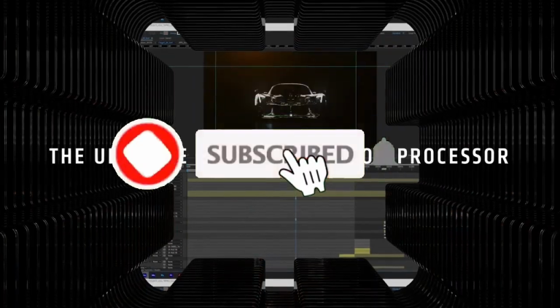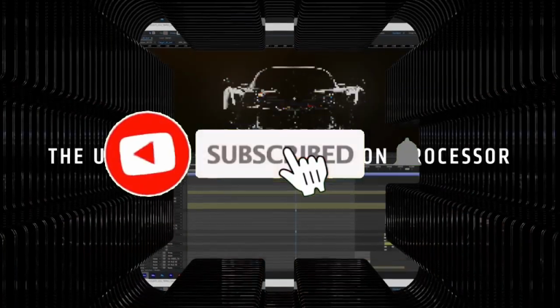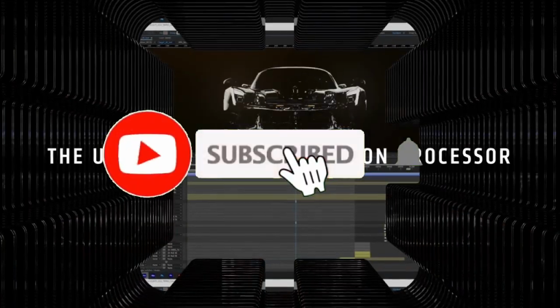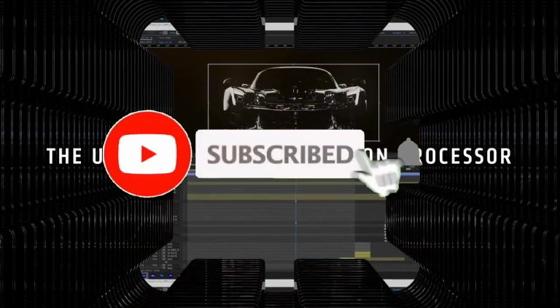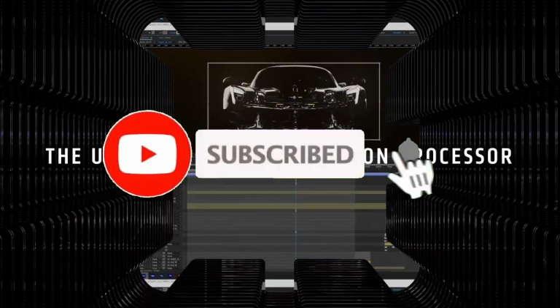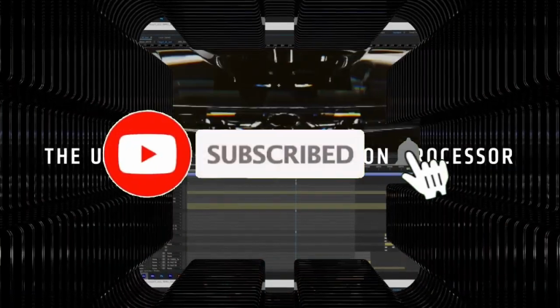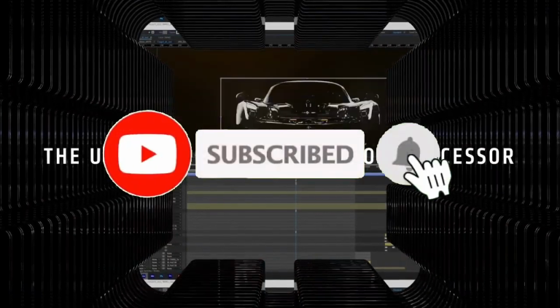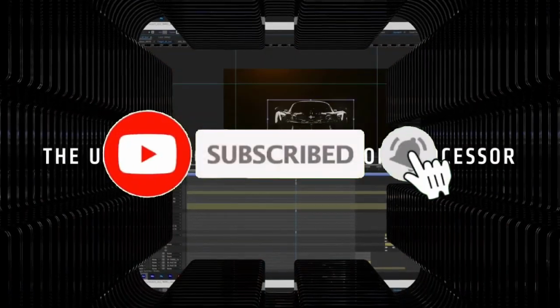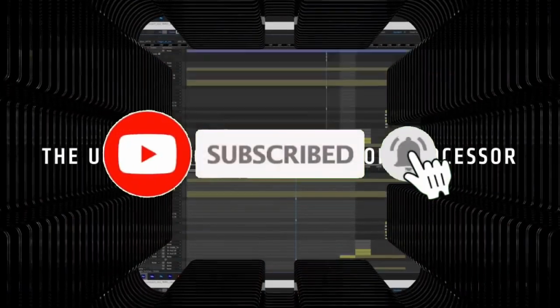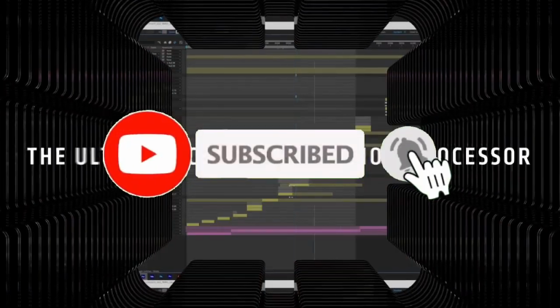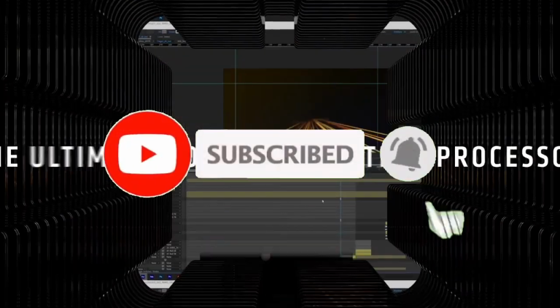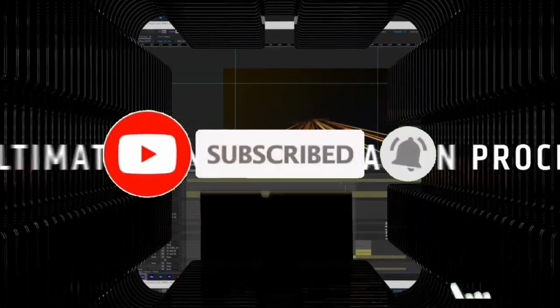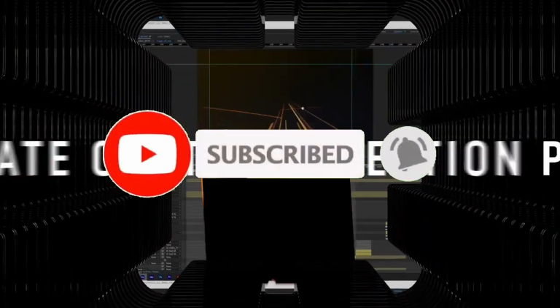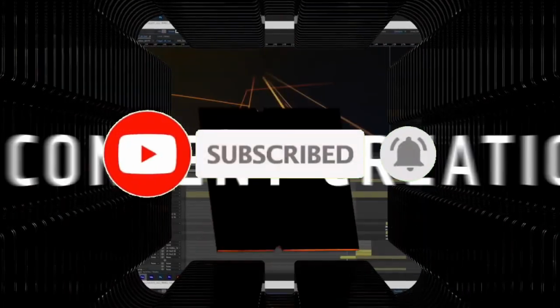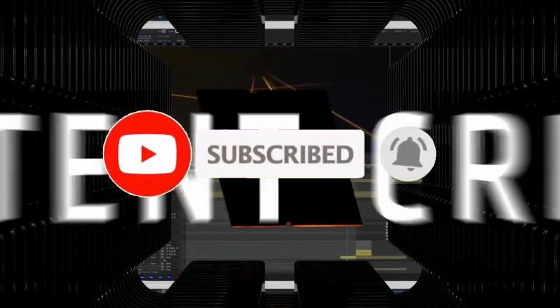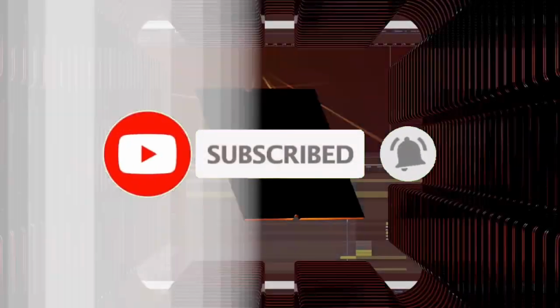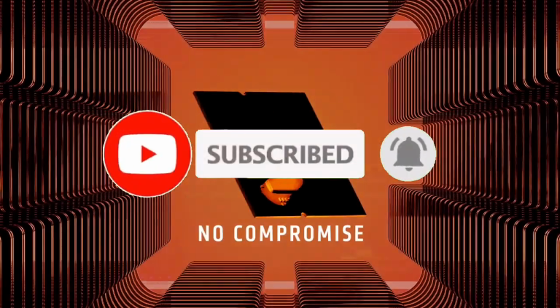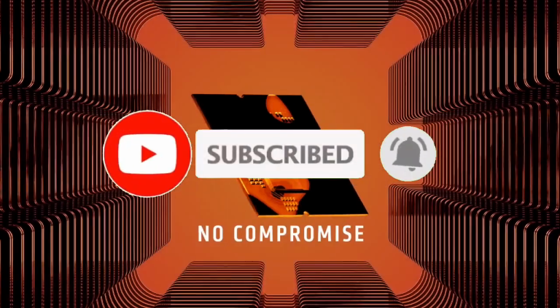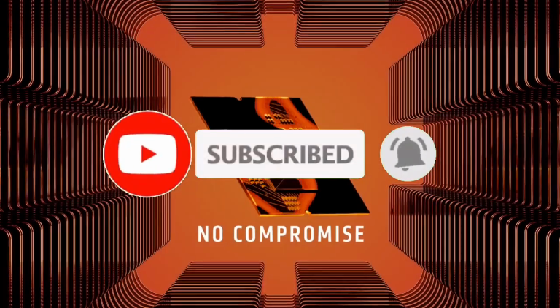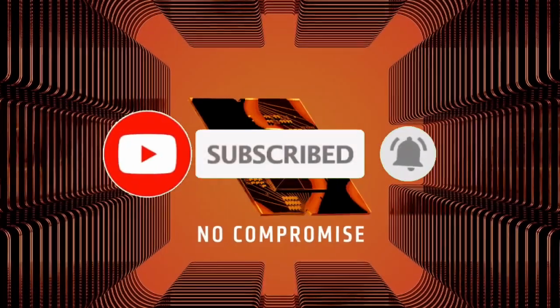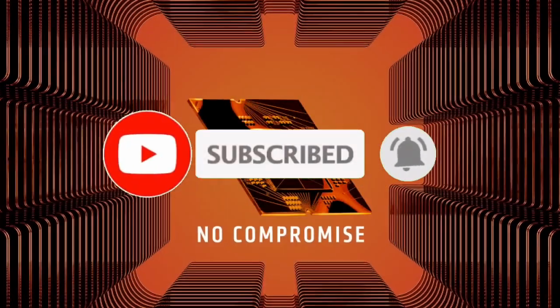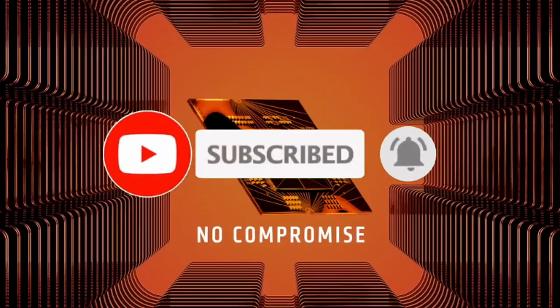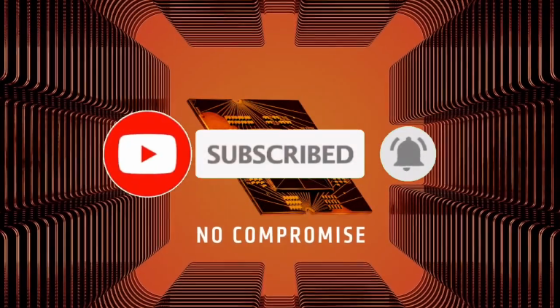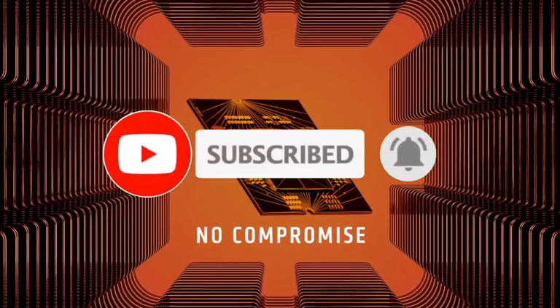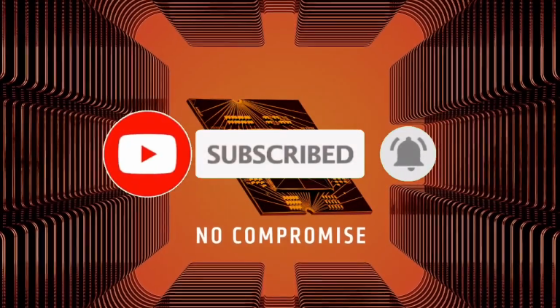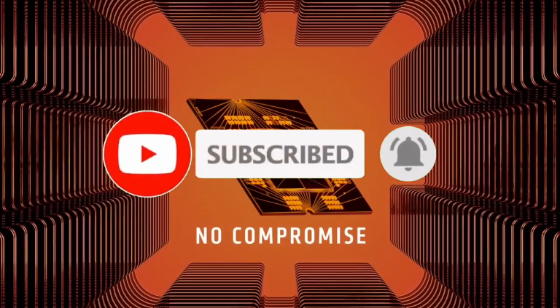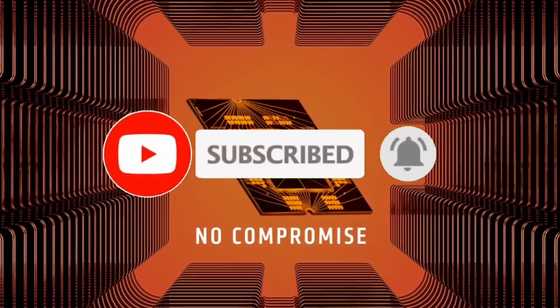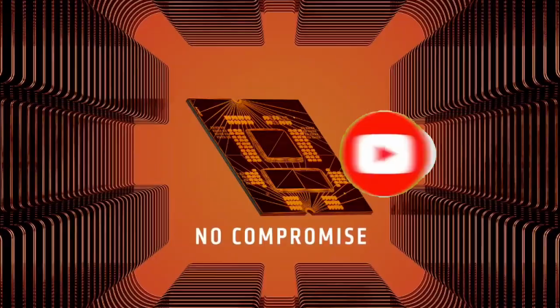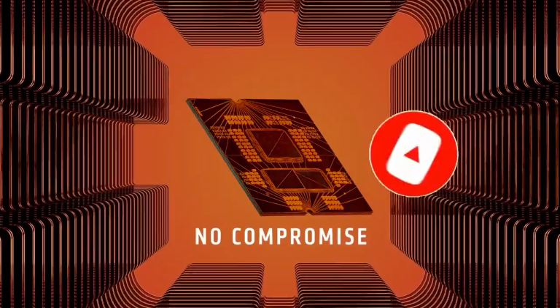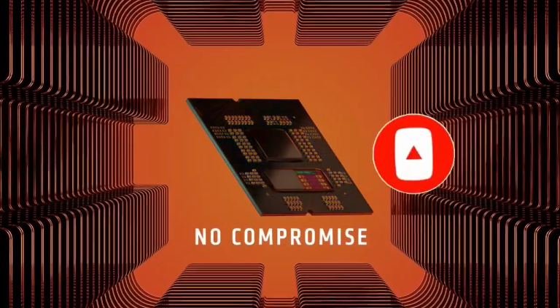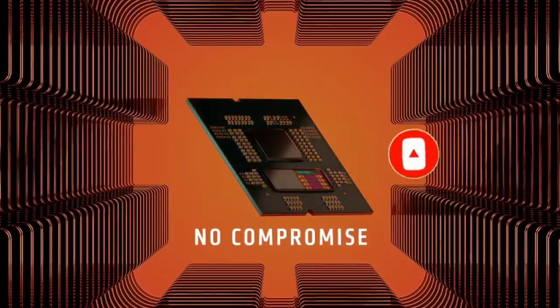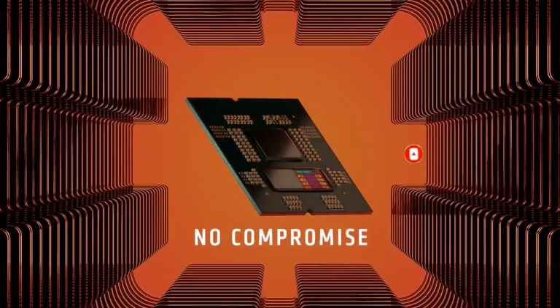For more information, like the video, comment, and don't forget to subscribe to our channel. And let's get started.